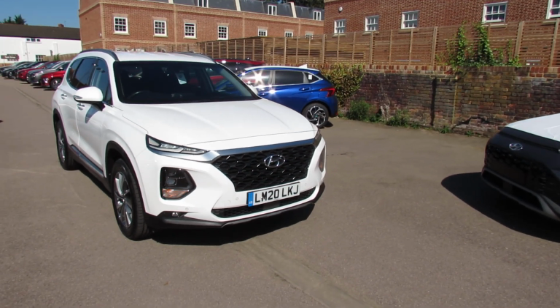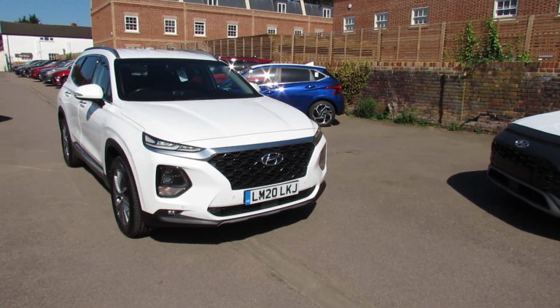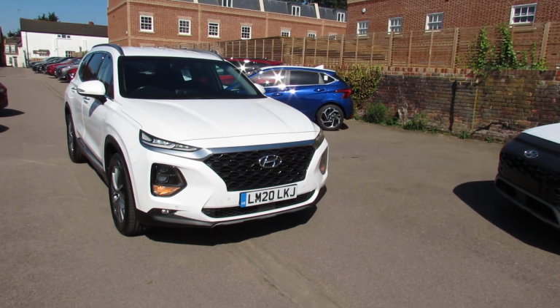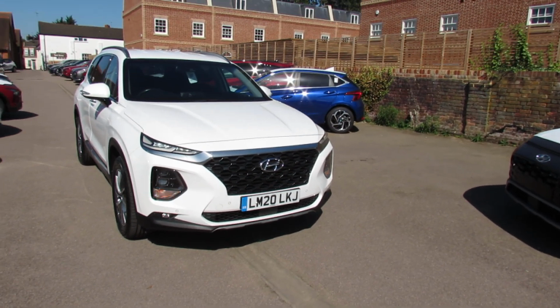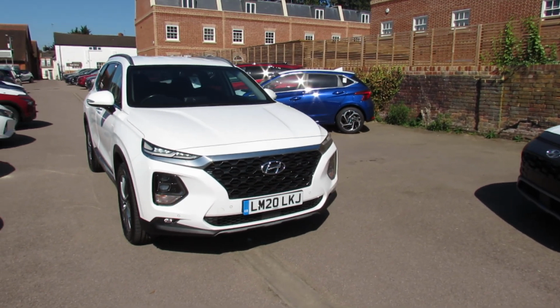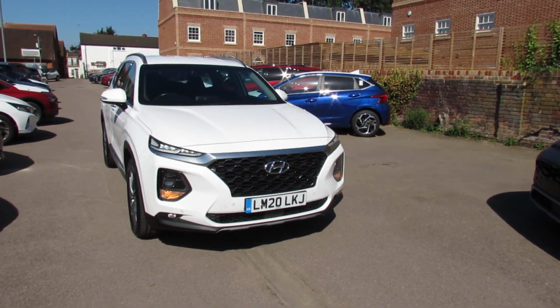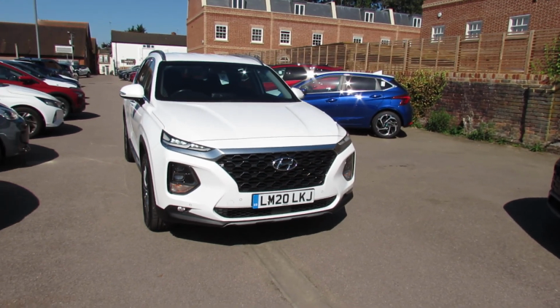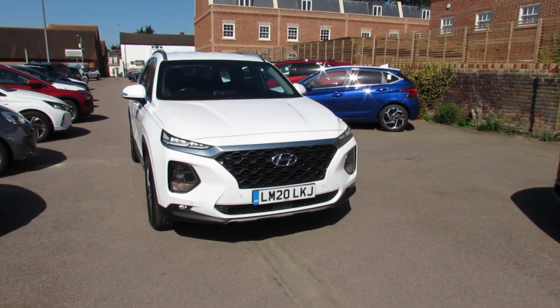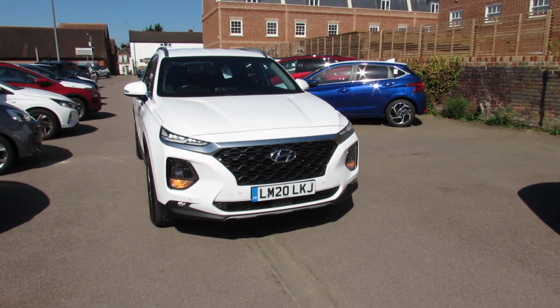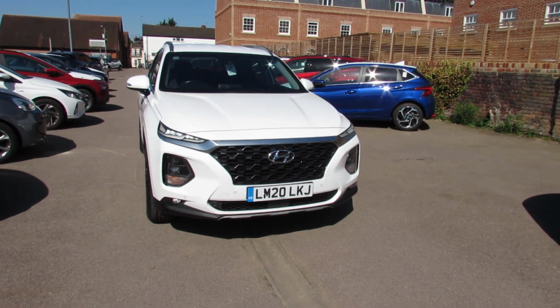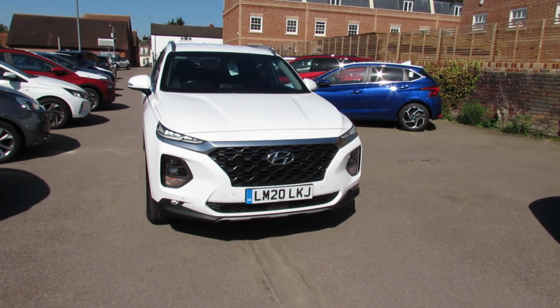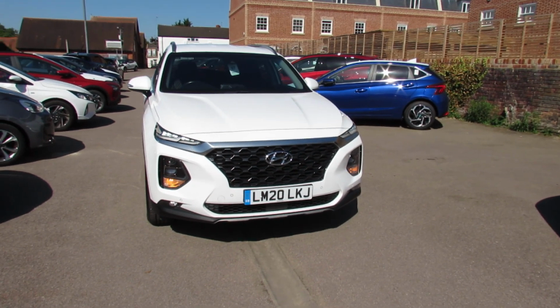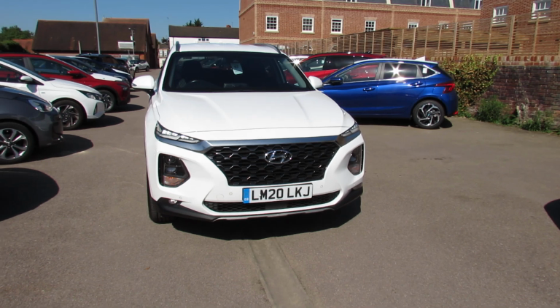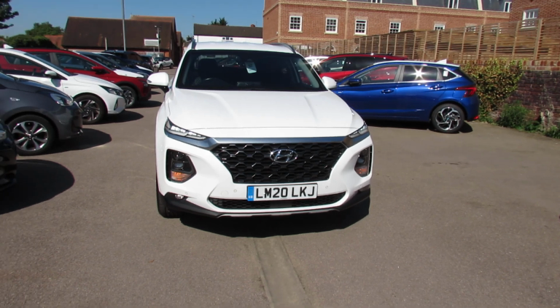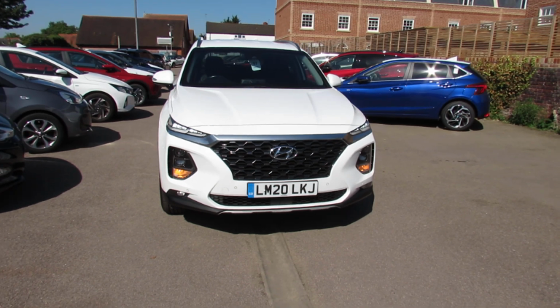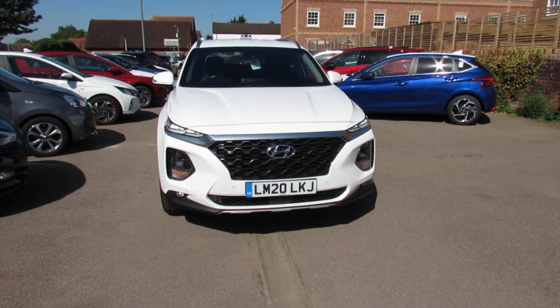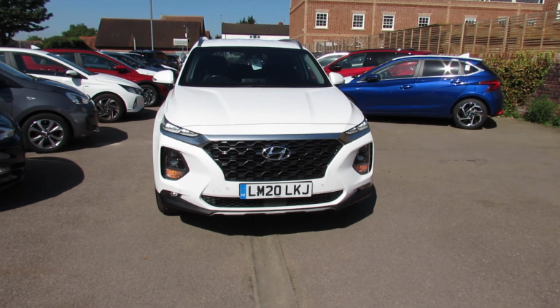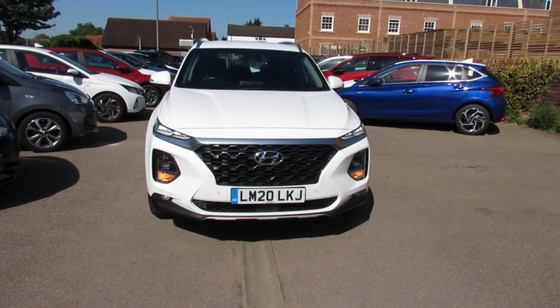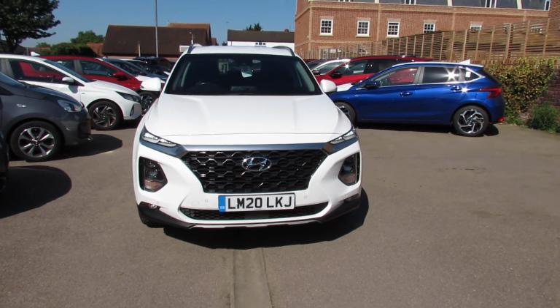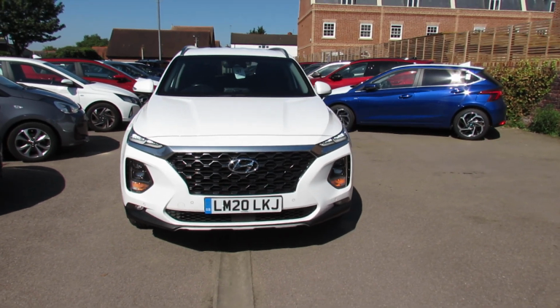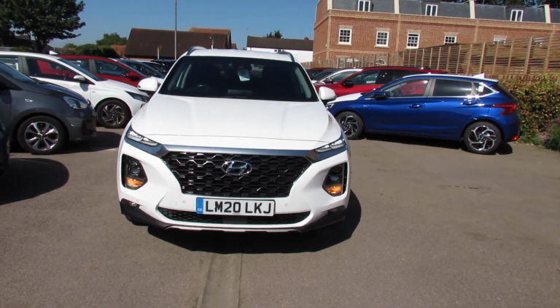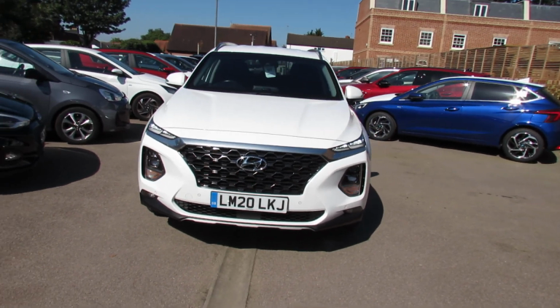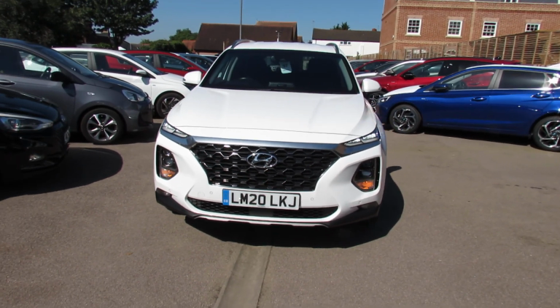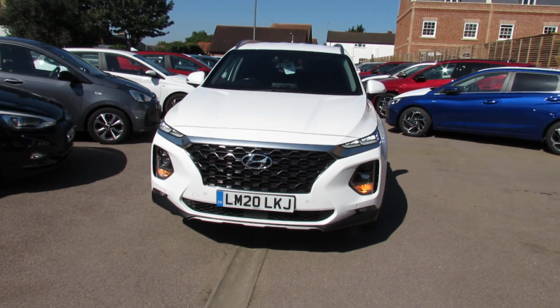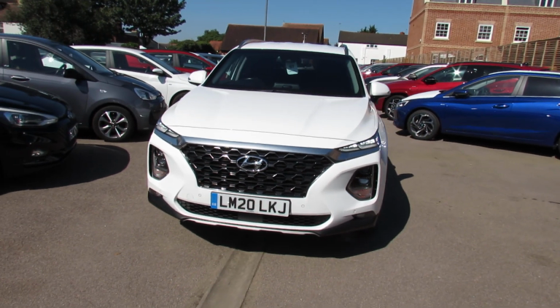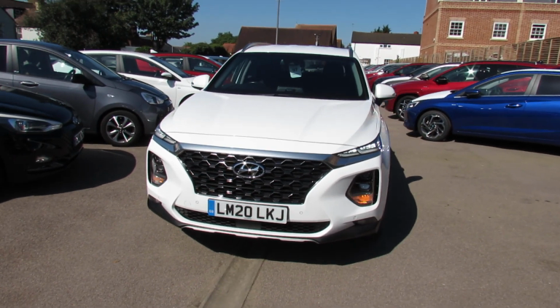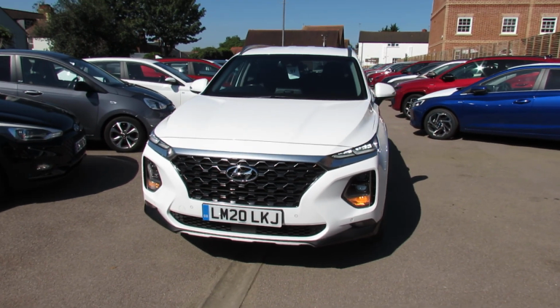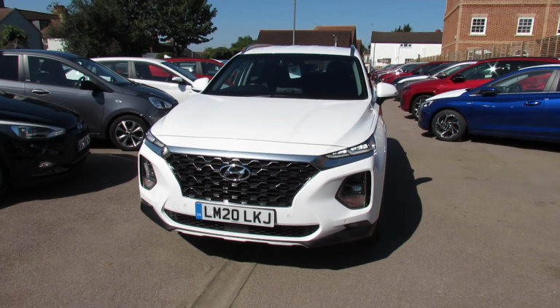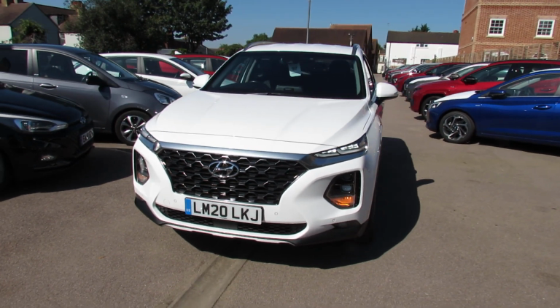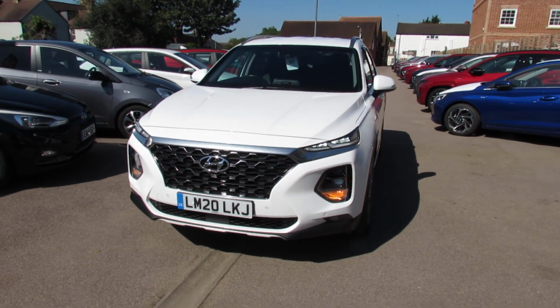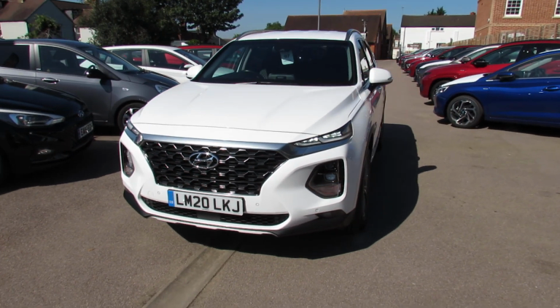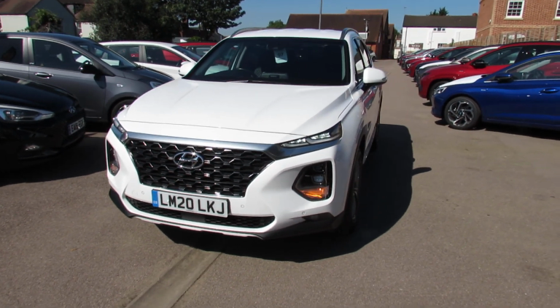Starting on the front we've got daytime running lights, you've got front fog lights and you also have front parking sensors on this car.